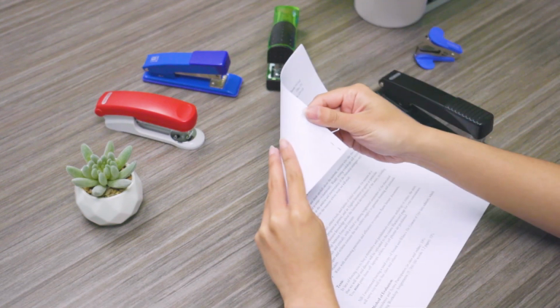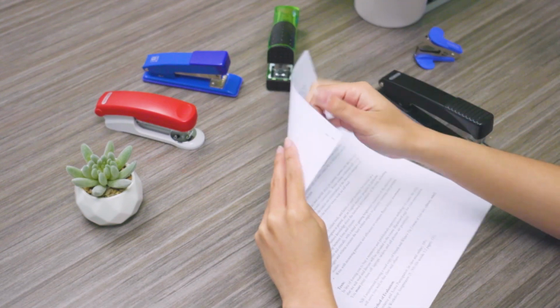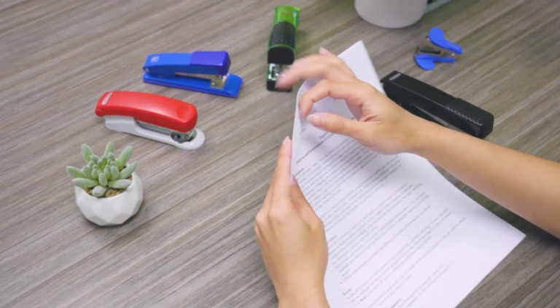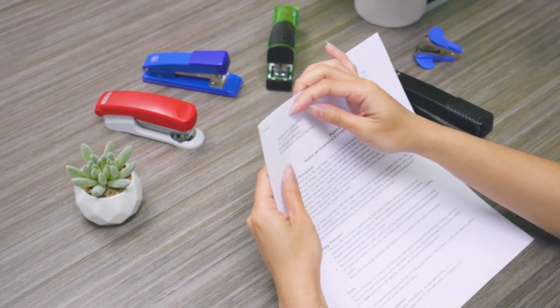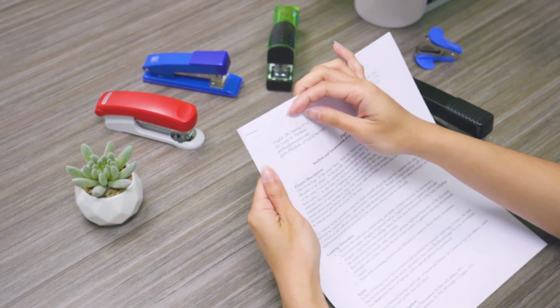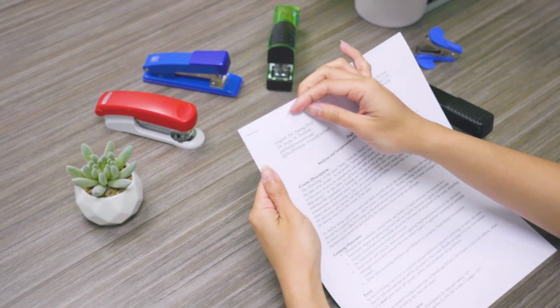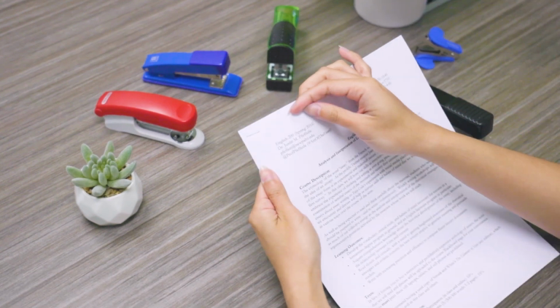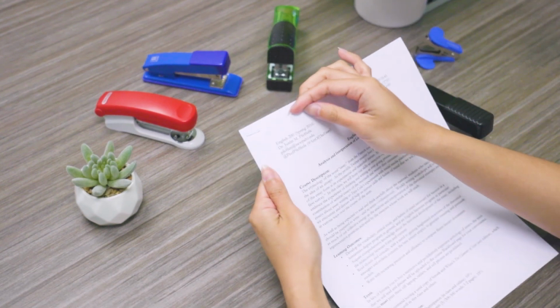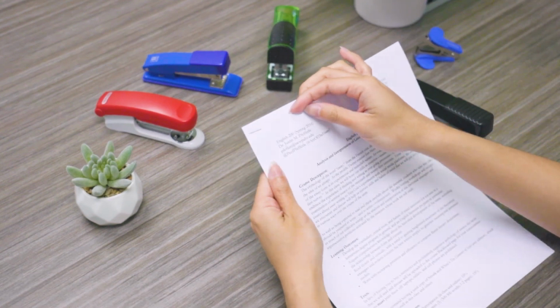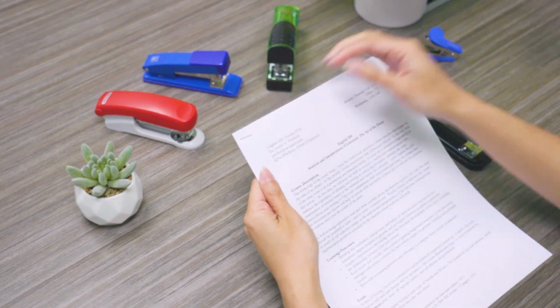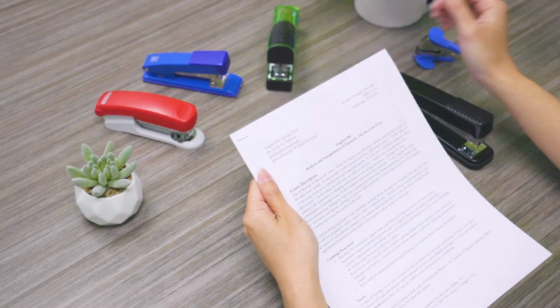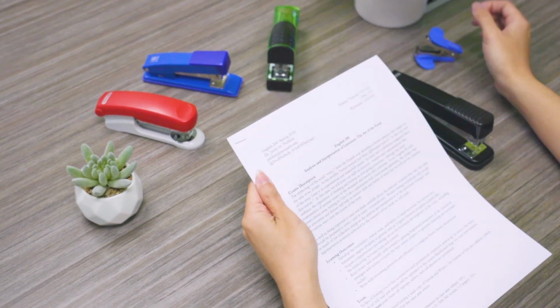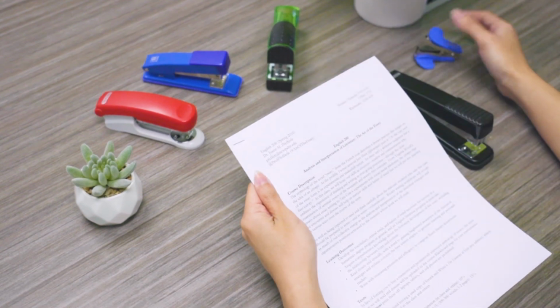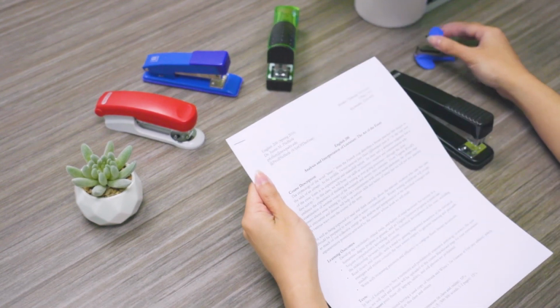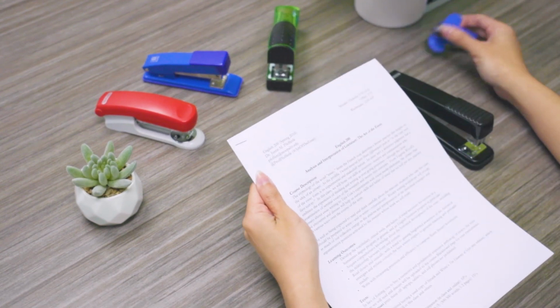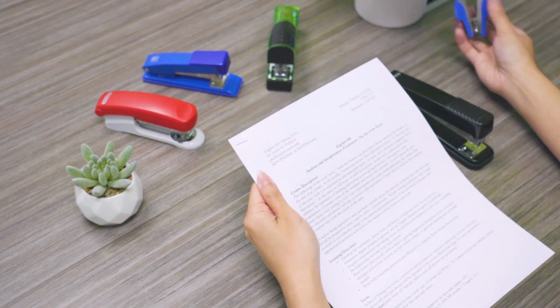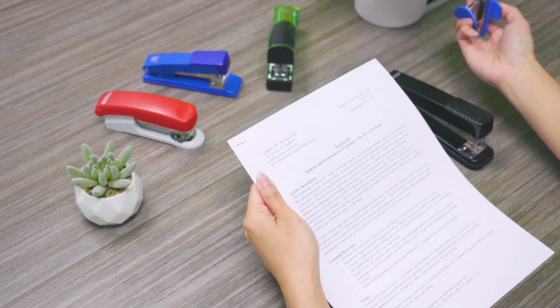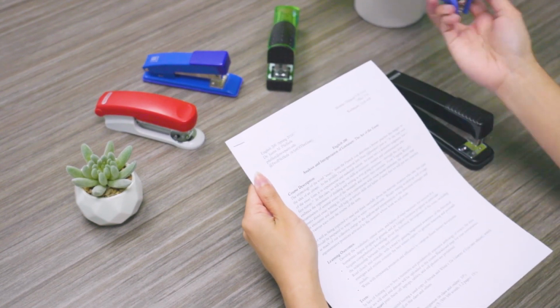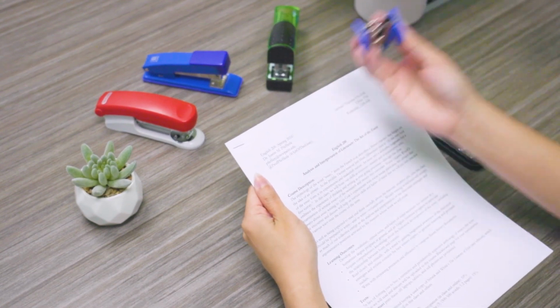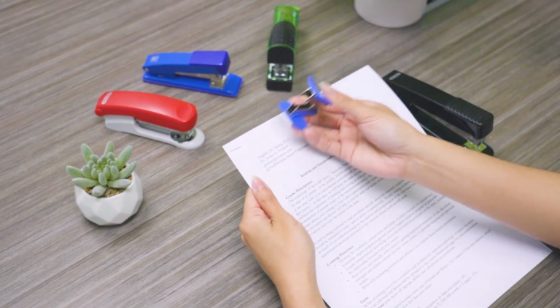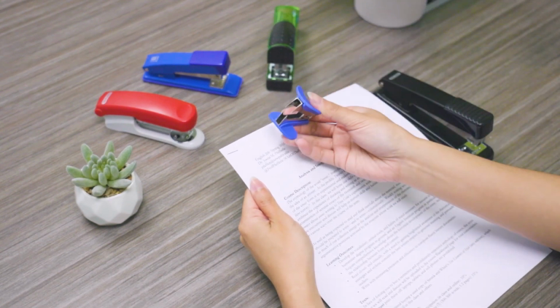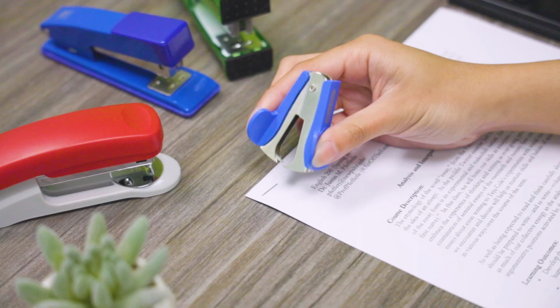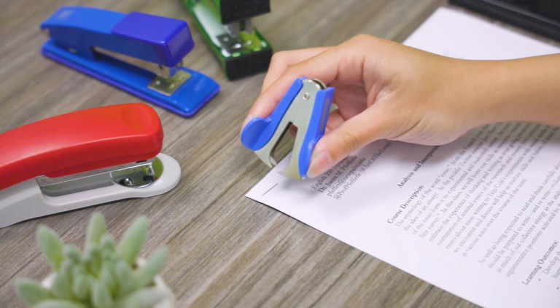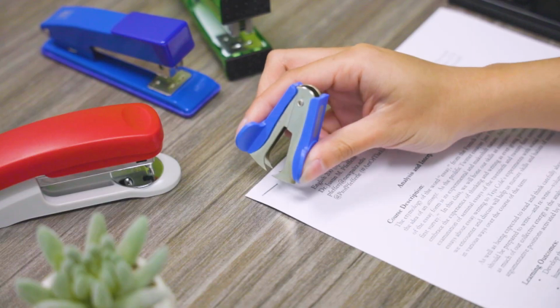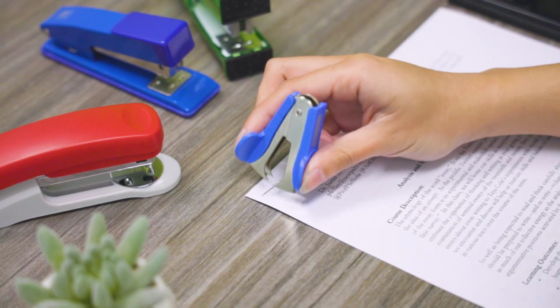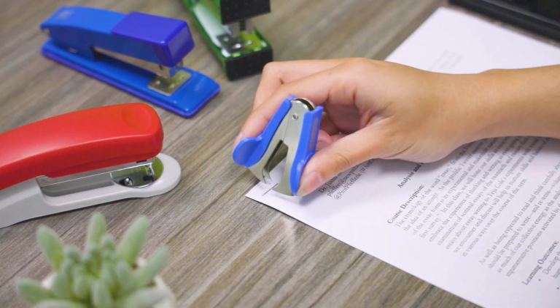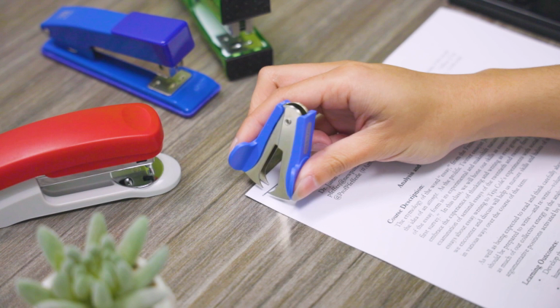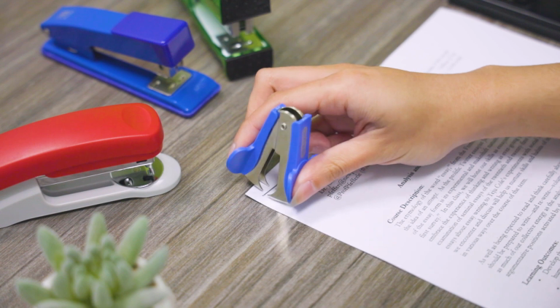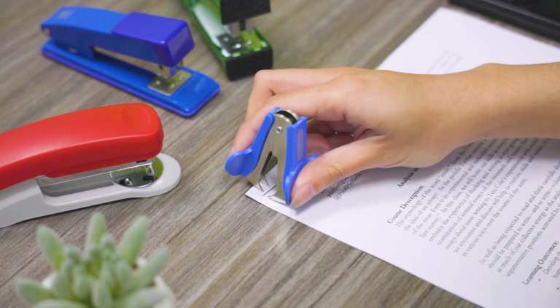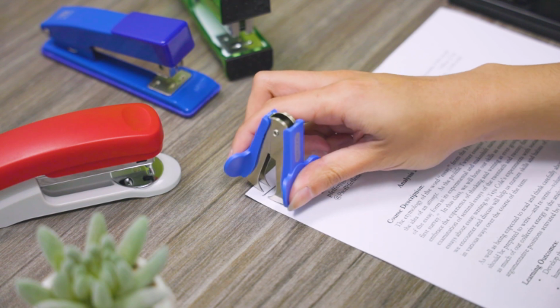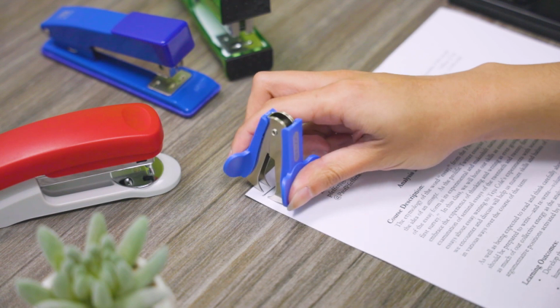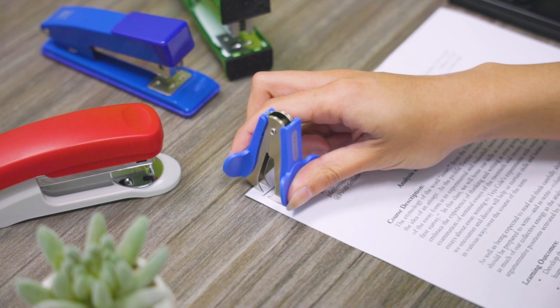Now let's say that you need to un-staple it. Then you get your staple remover and start removing it.